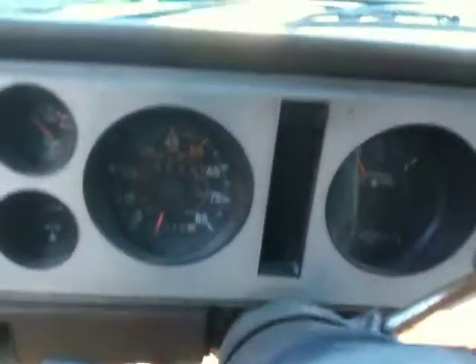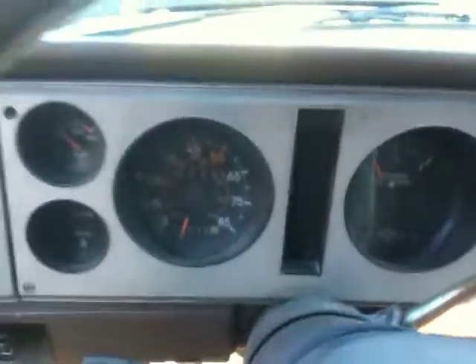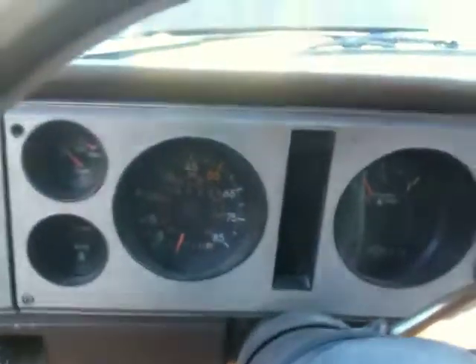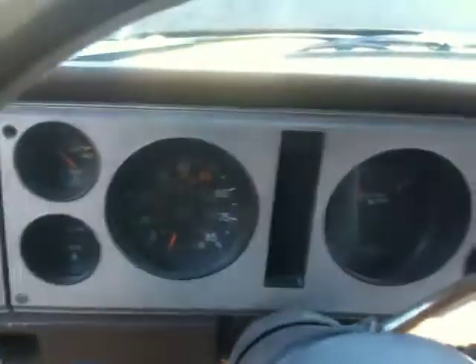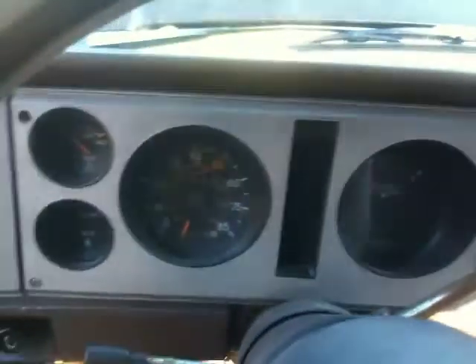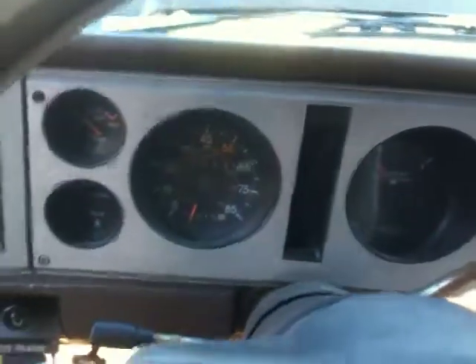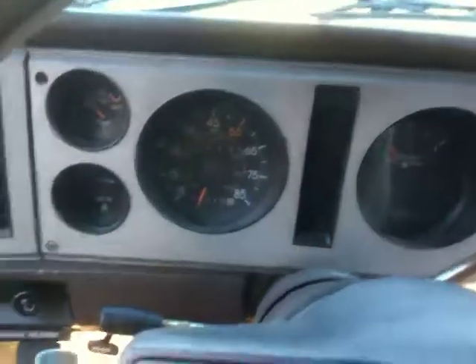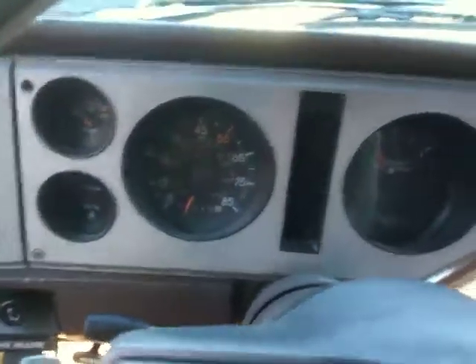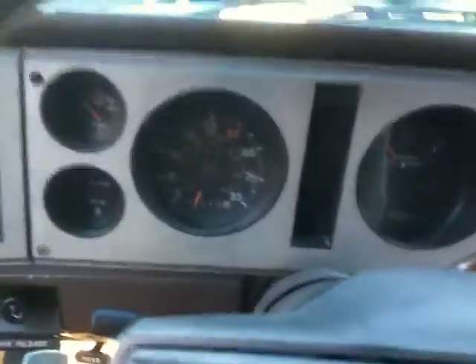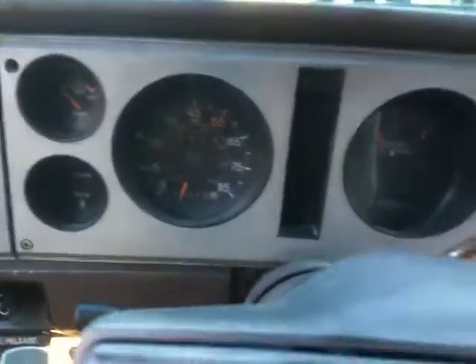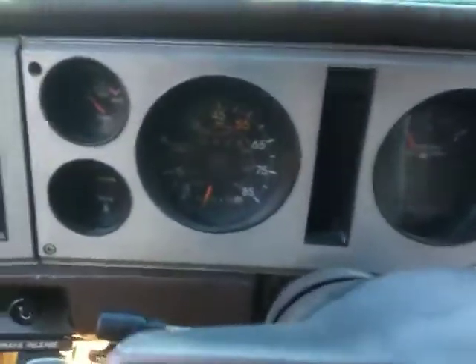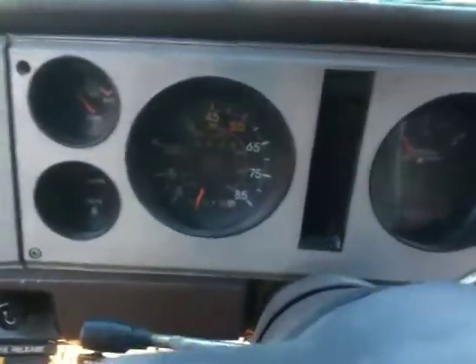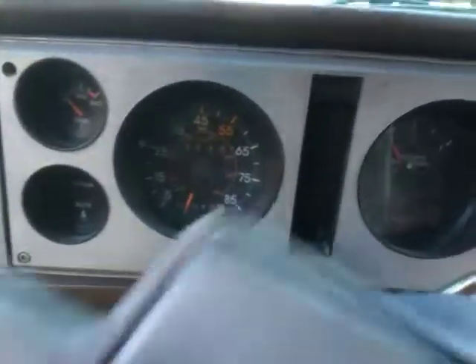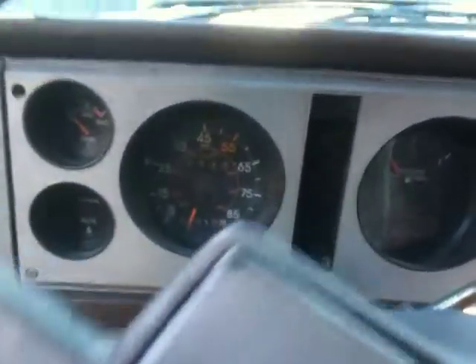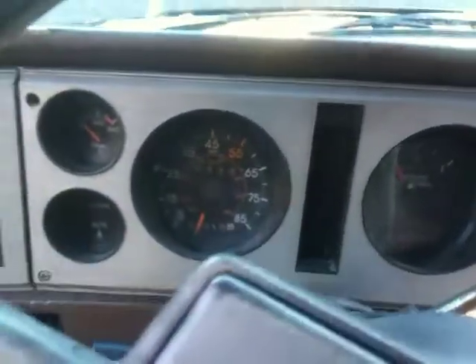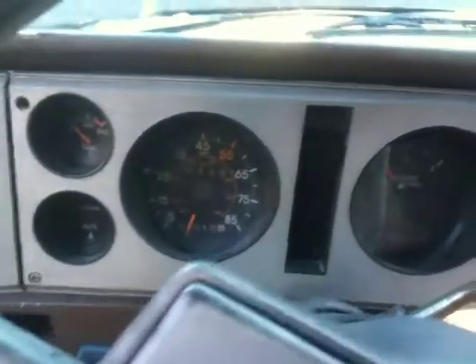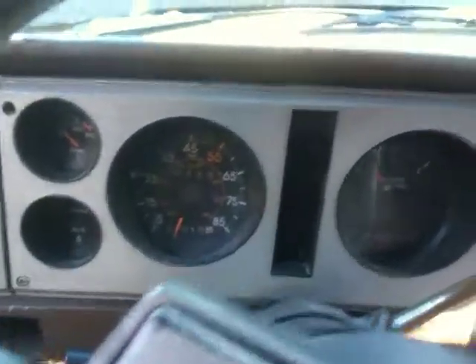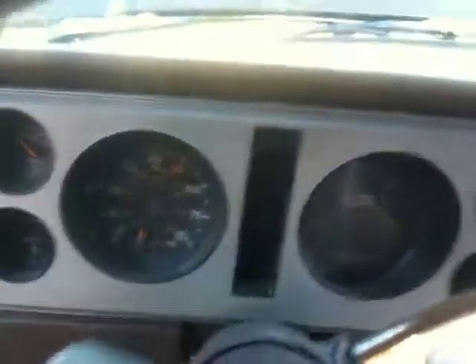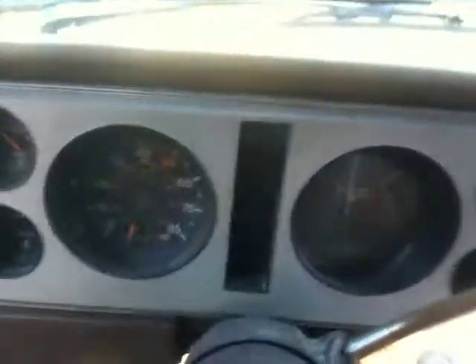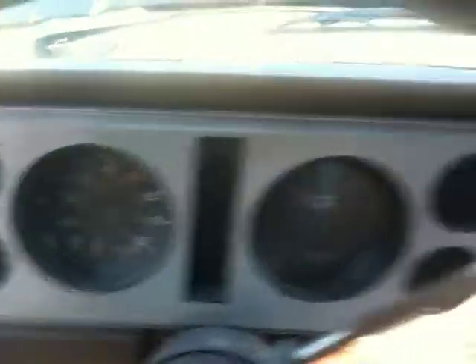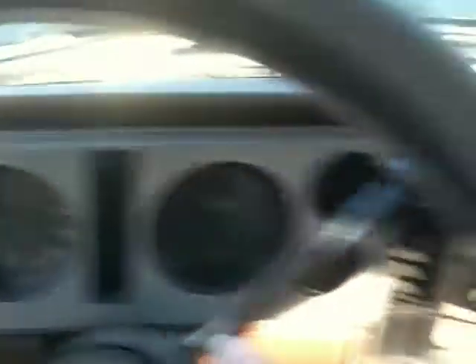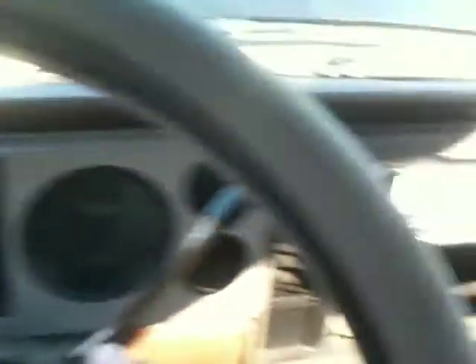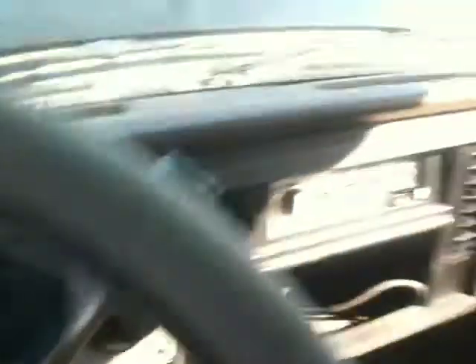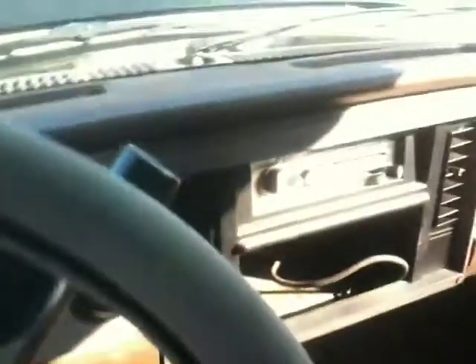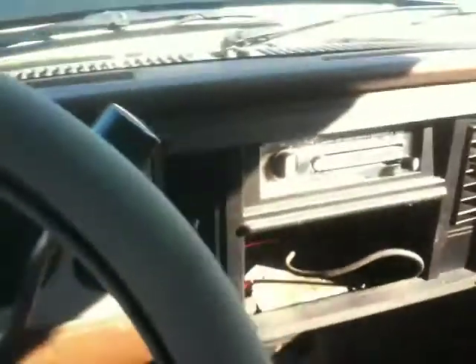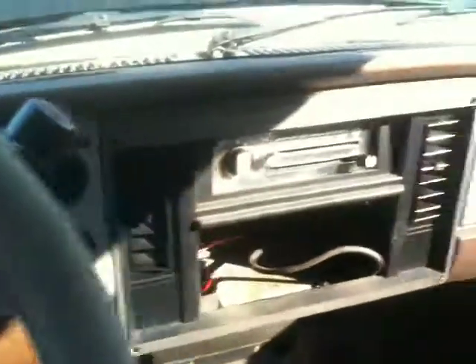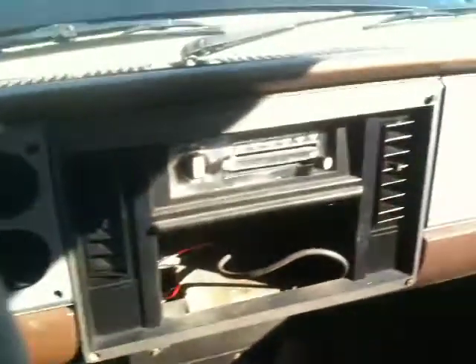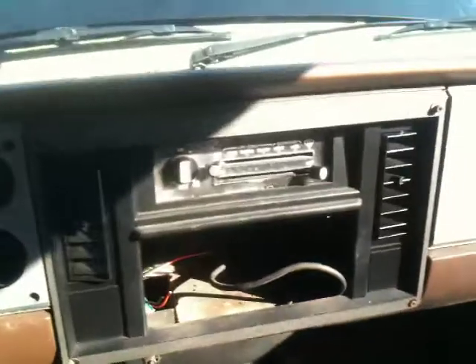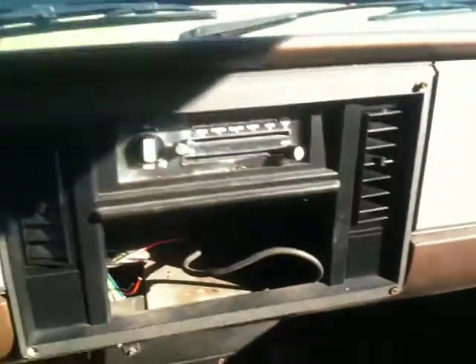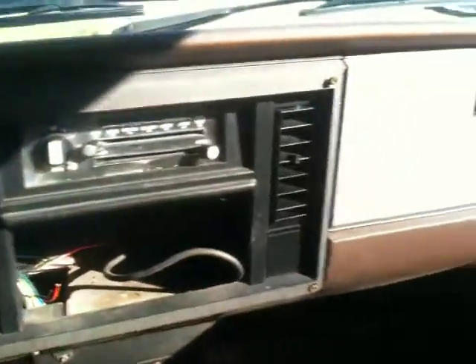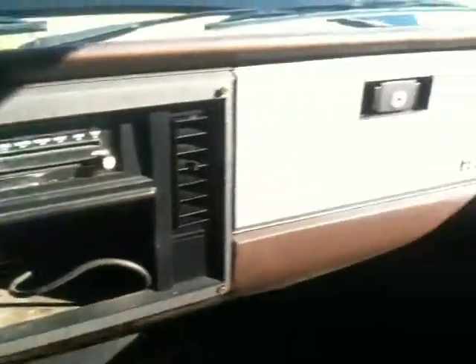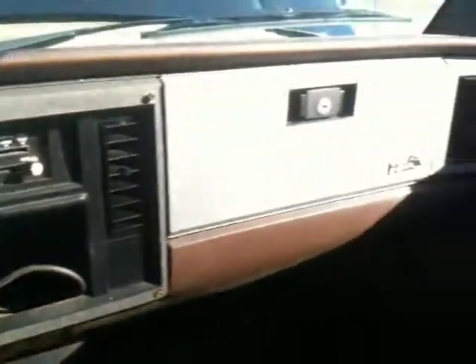The speedometer does not work. I'm thinking it just needs a cable. There's no radio.